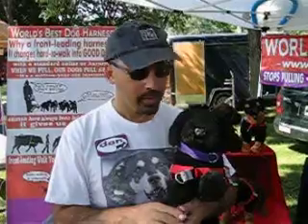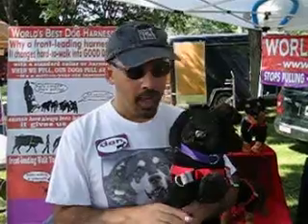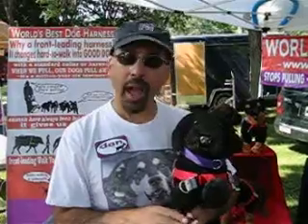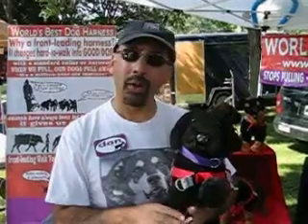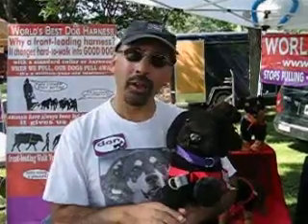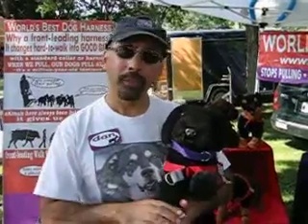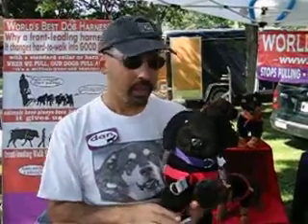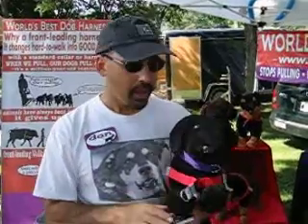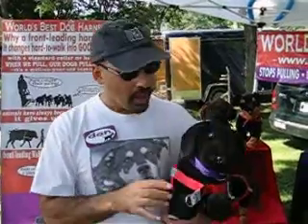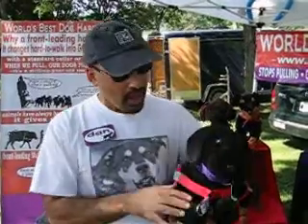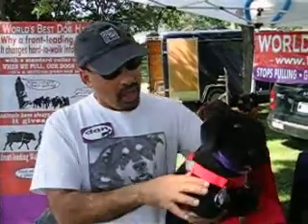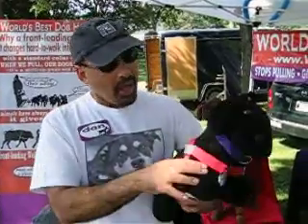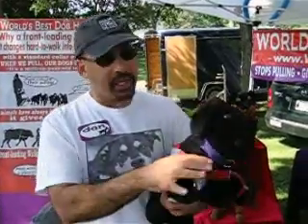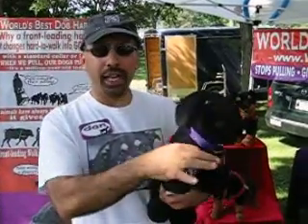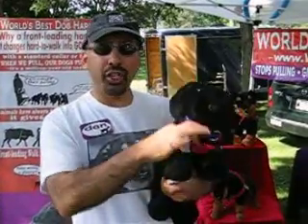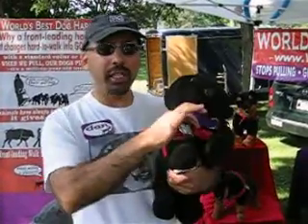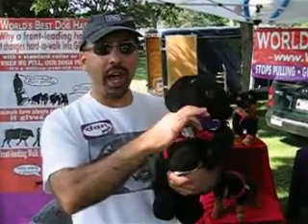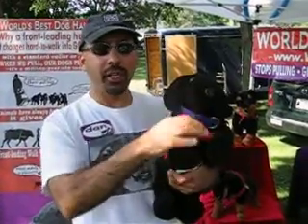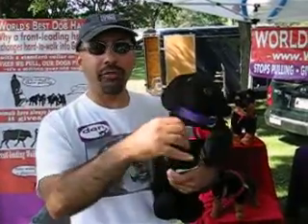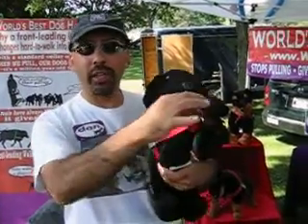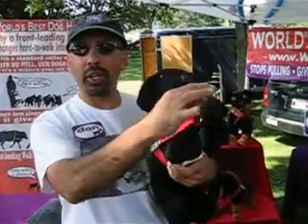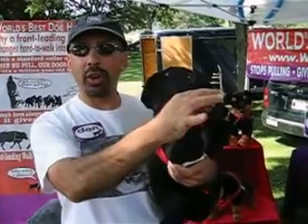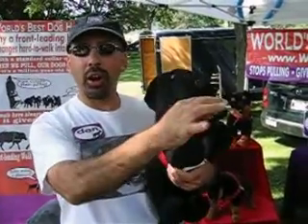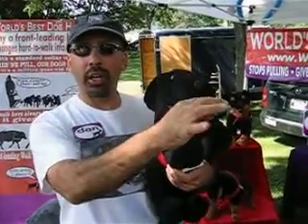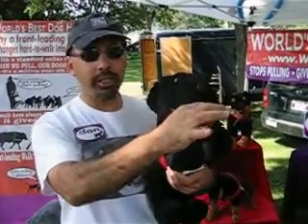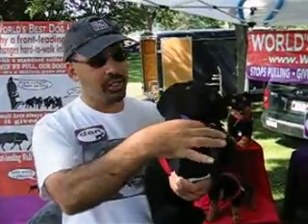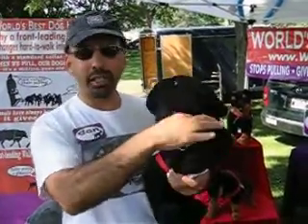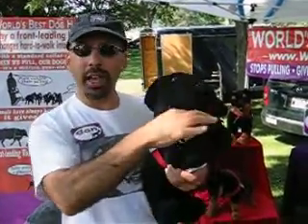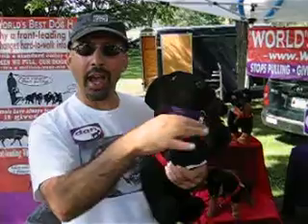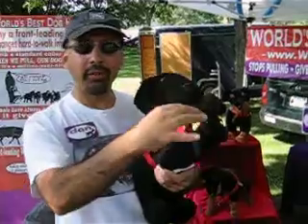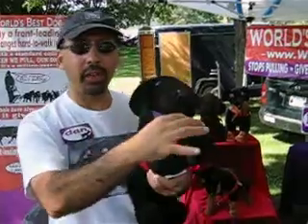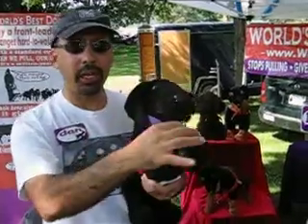Hi, how are you? This is a chest-attached, front-leading dog harness. Chest-attached, front-leading.